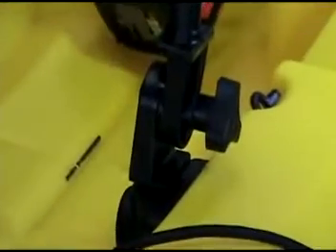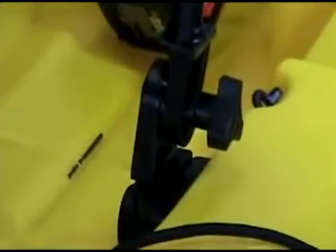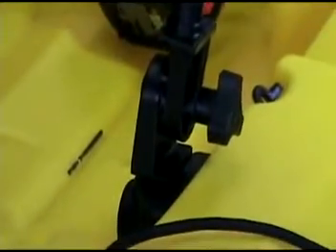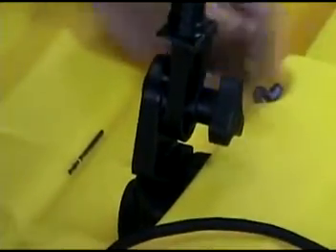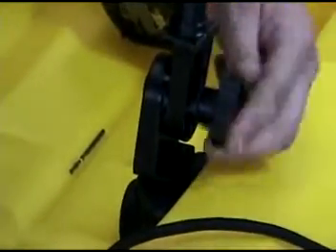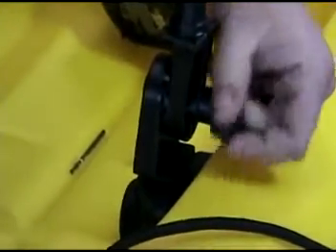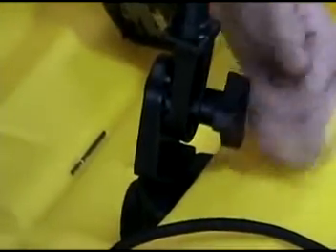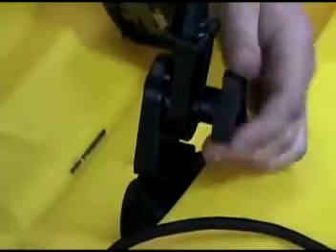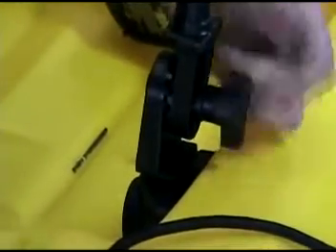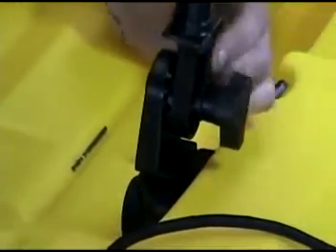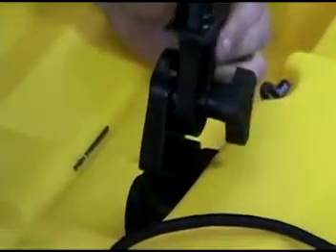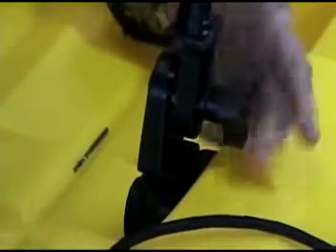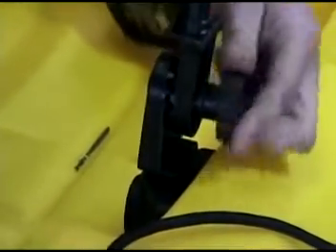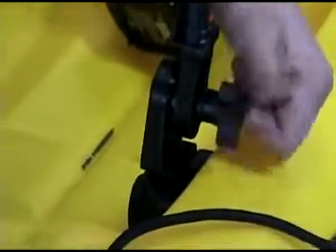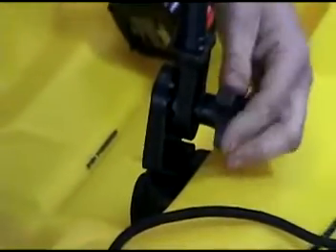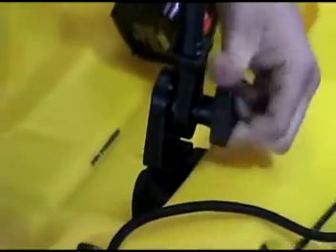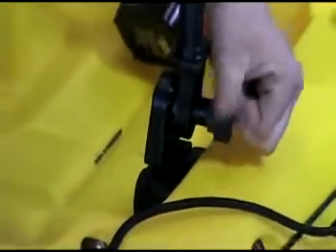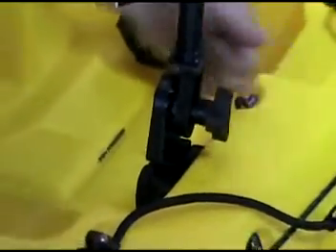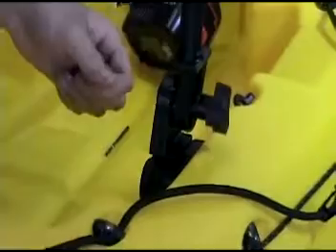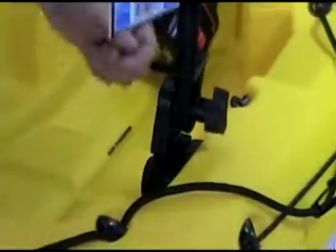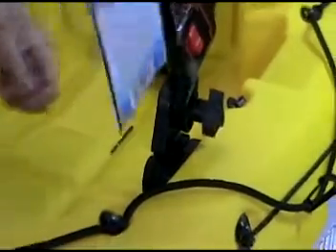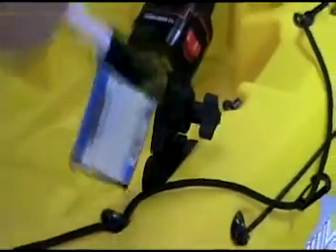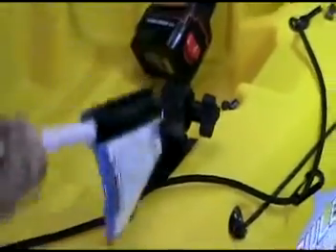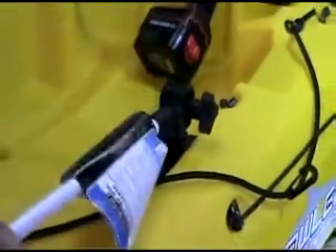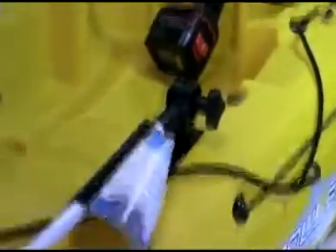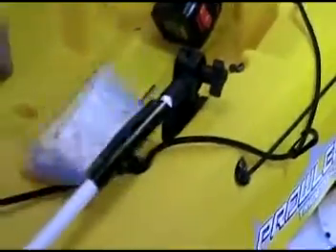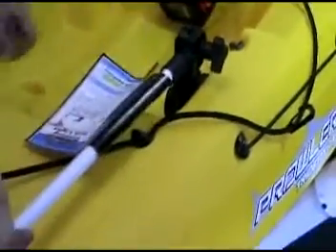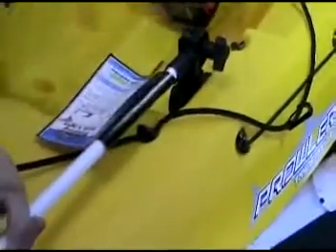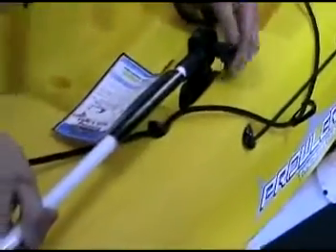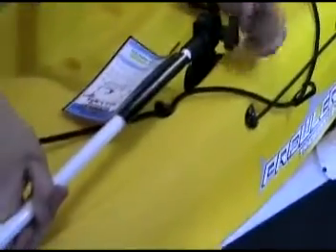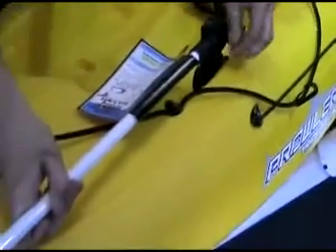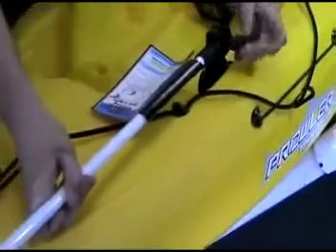These lights also fold. To fold it, simply loosen the knob and fold it down.